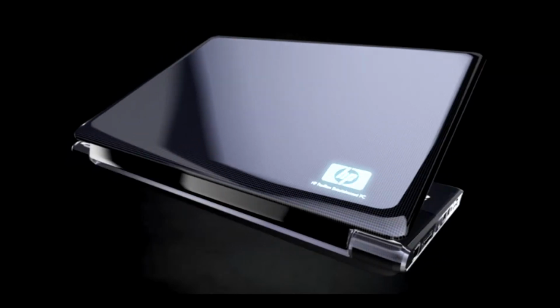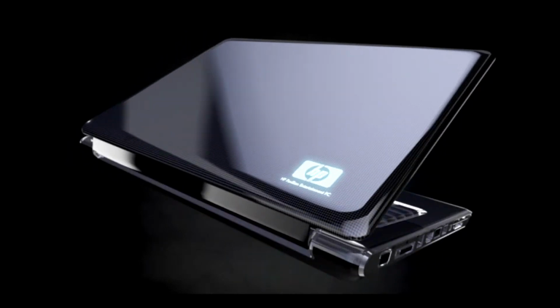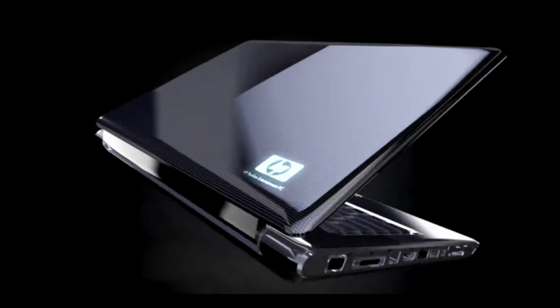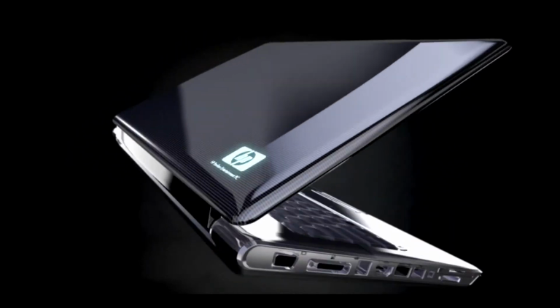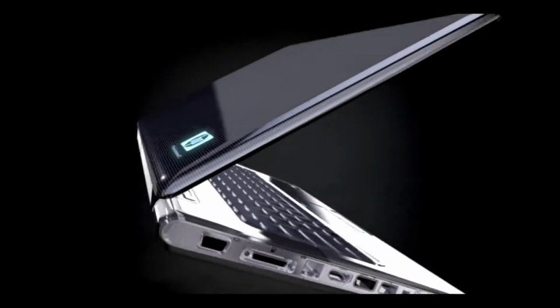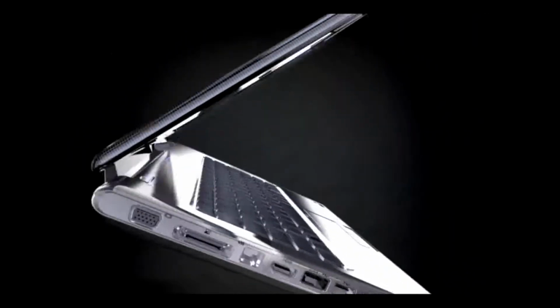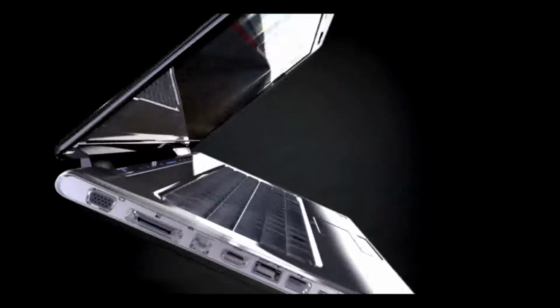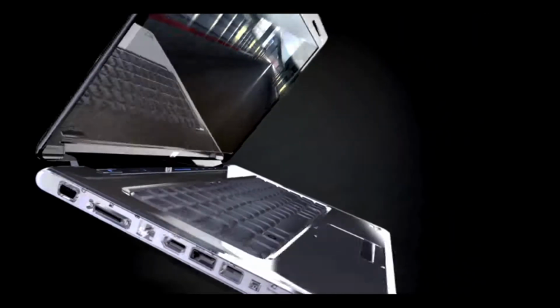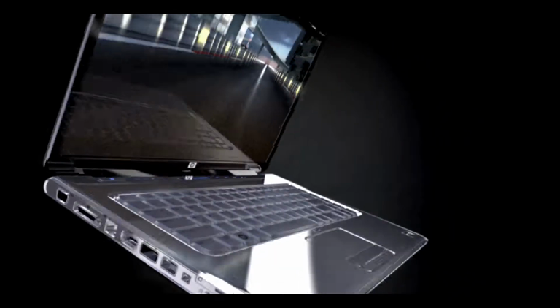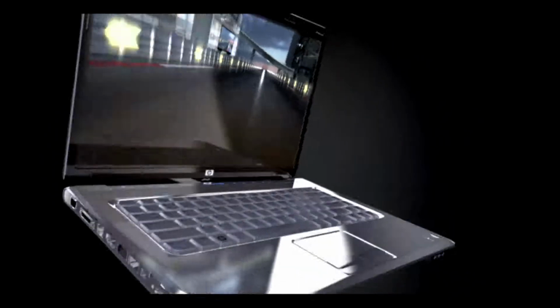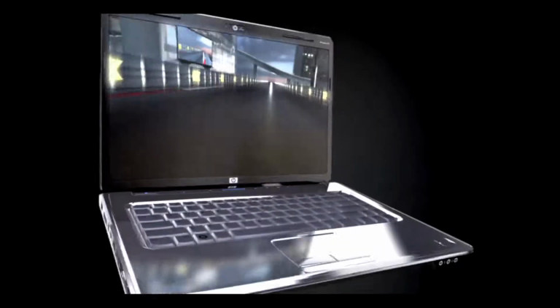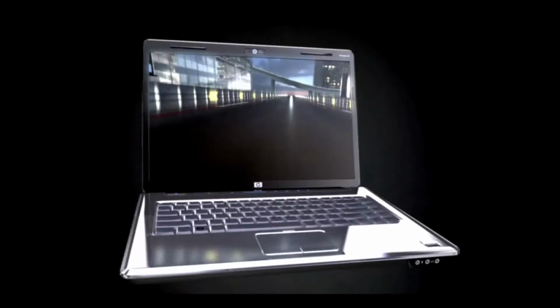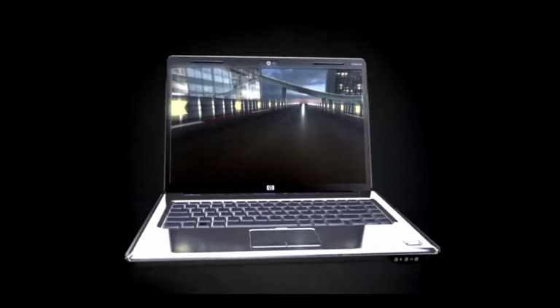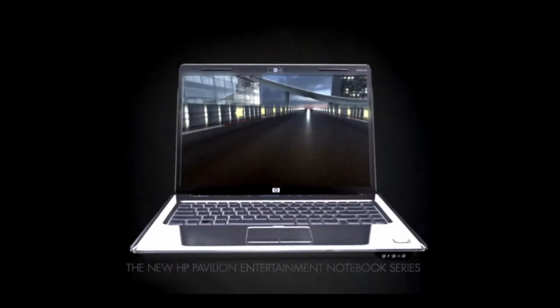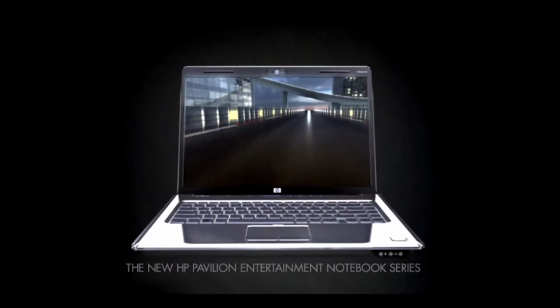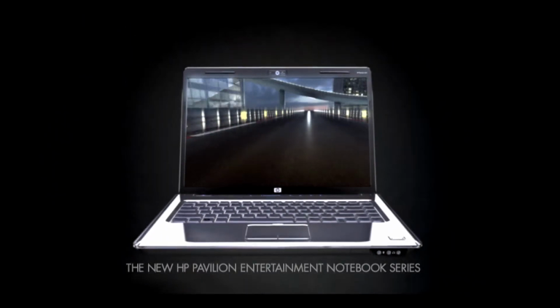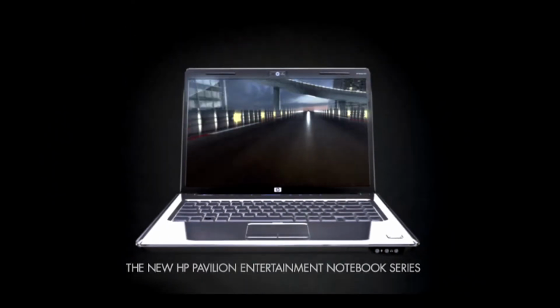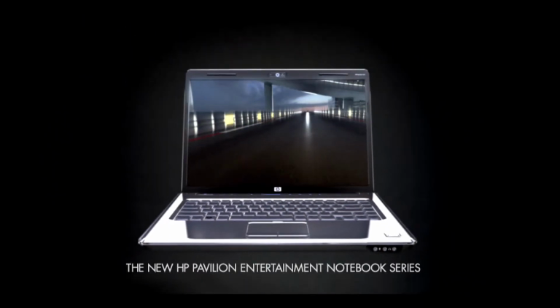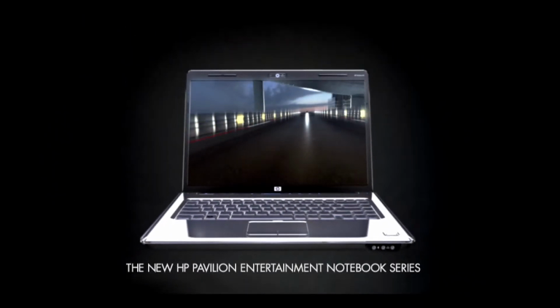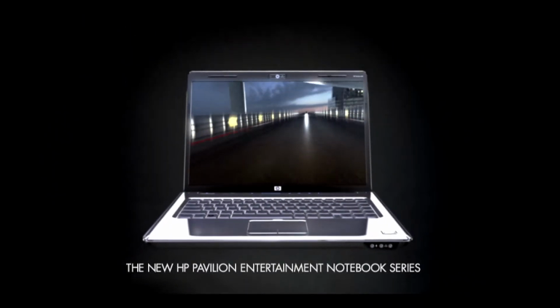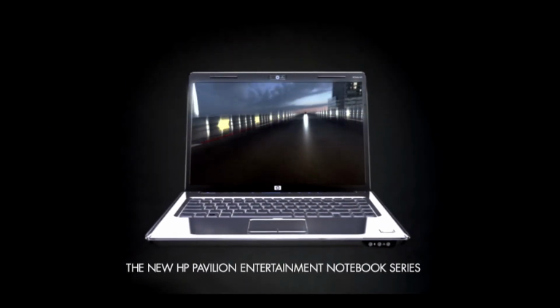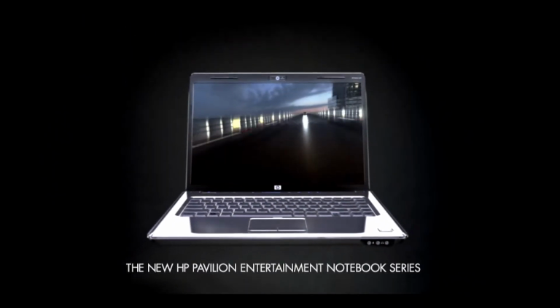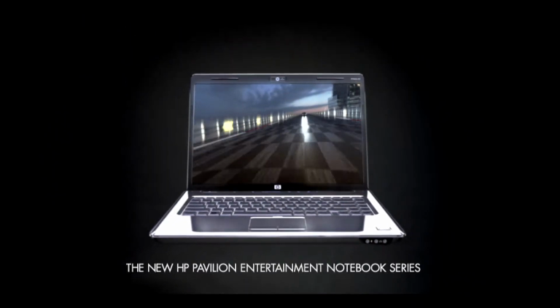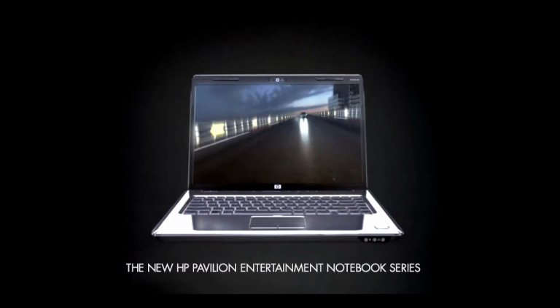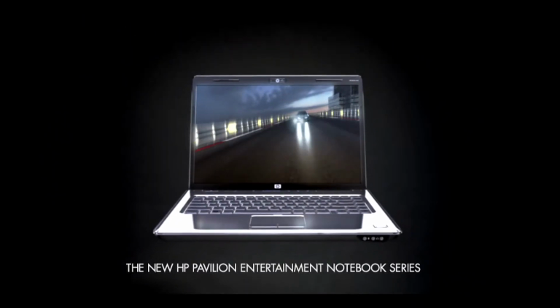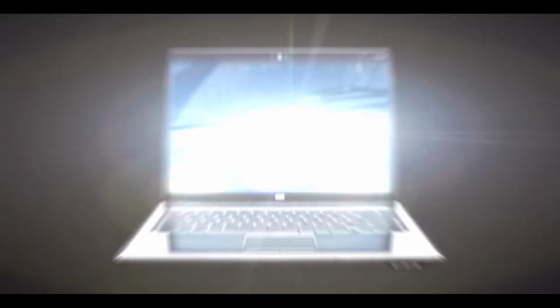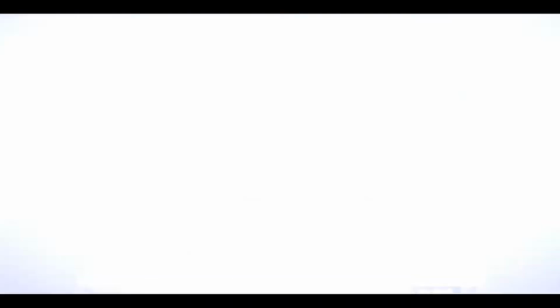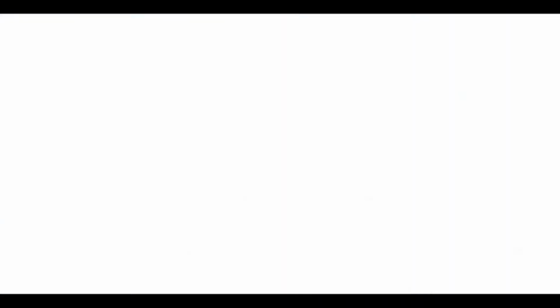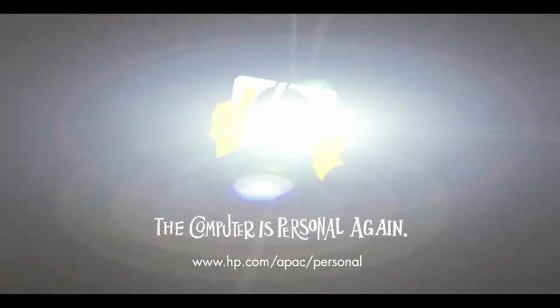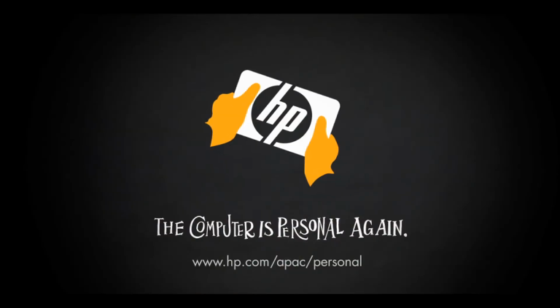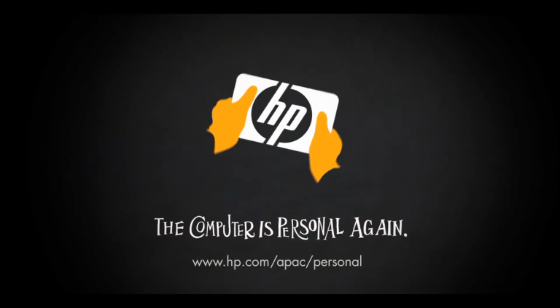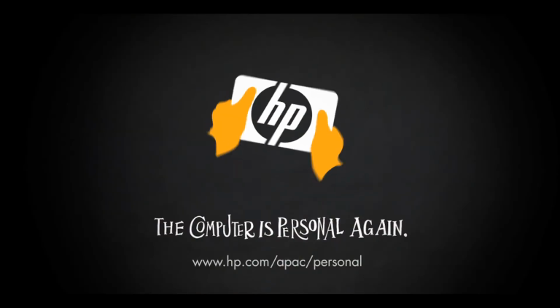HP Pavilion DB5 Entertainment Notebook PC with Intel Centrino 2 Processor Technology. HP.